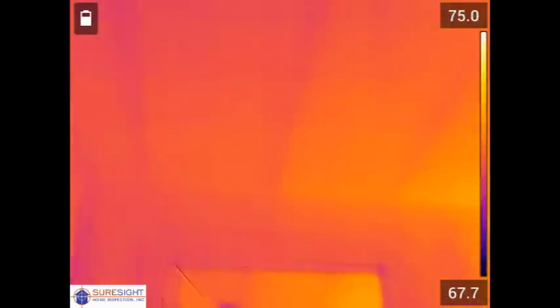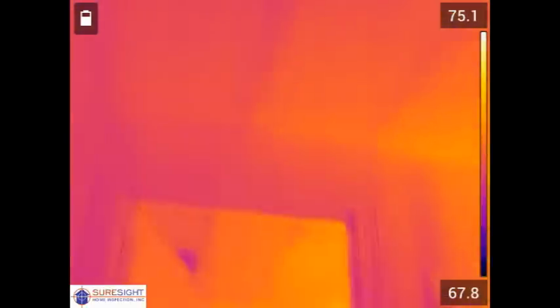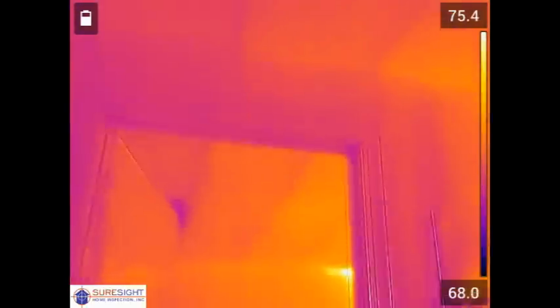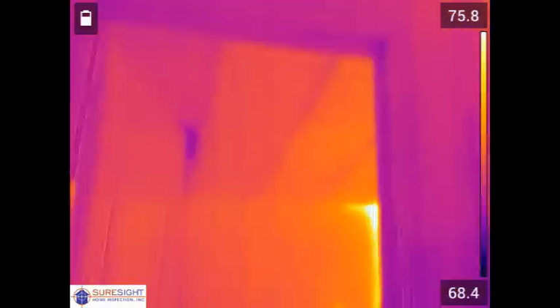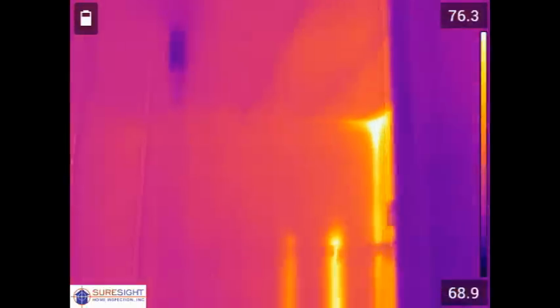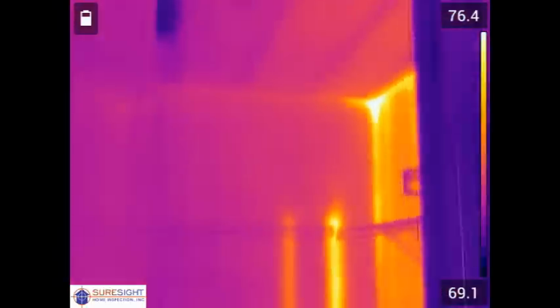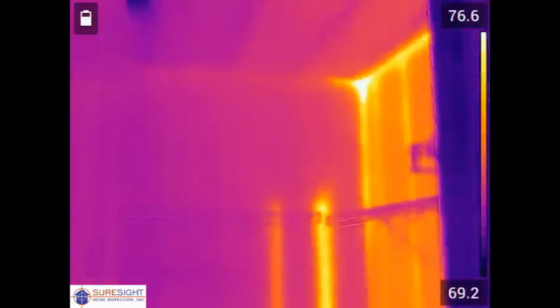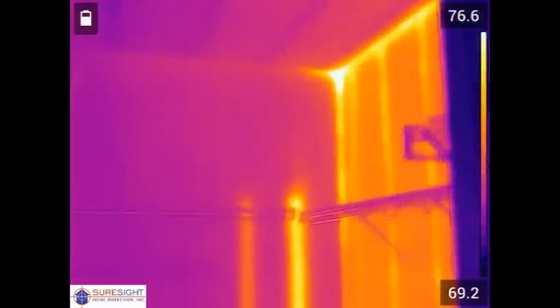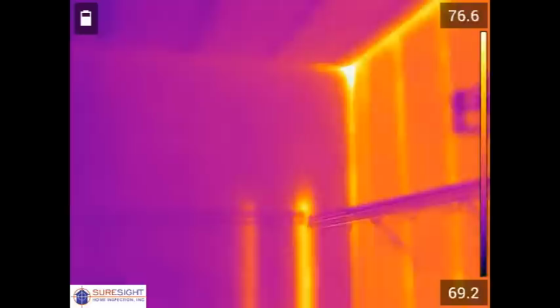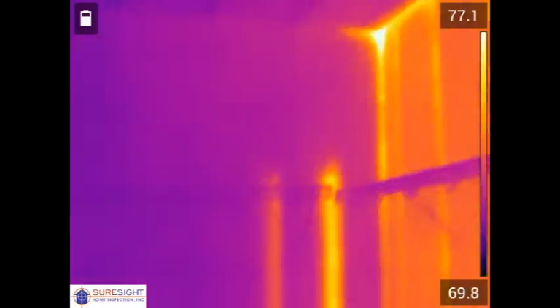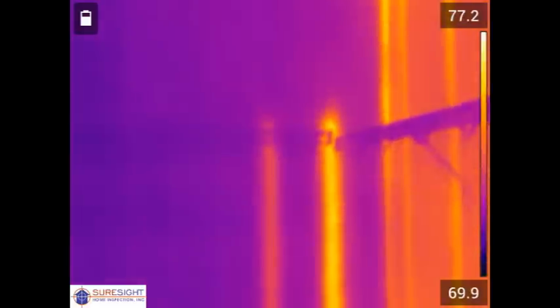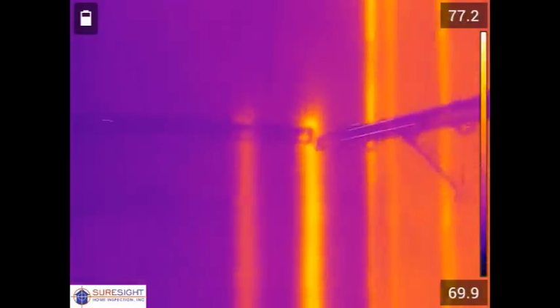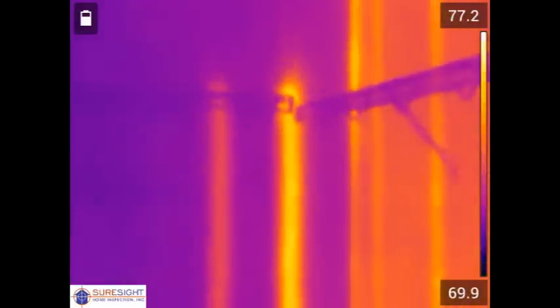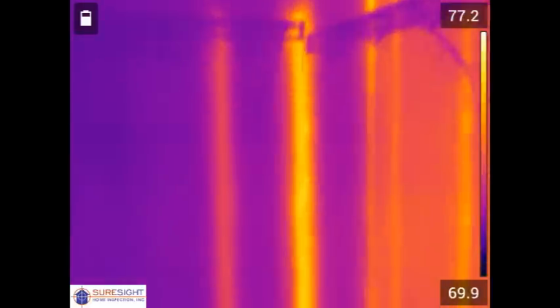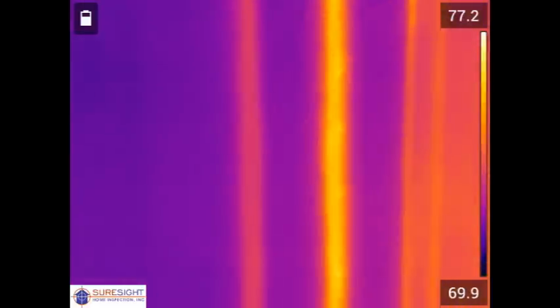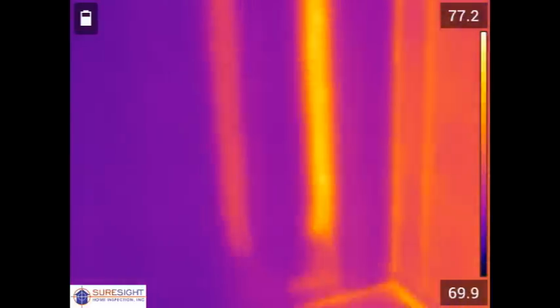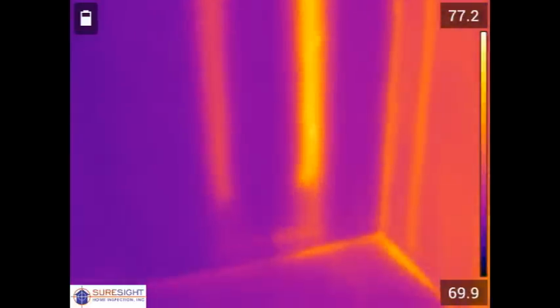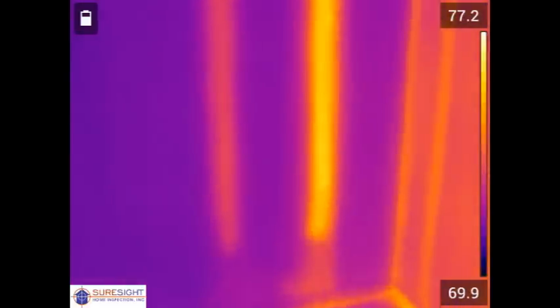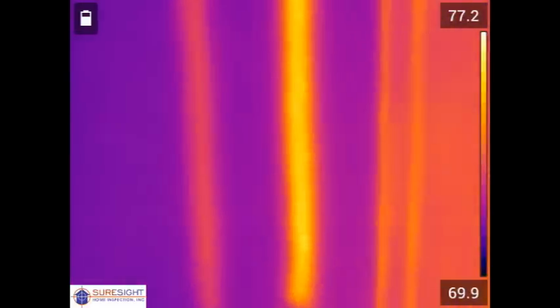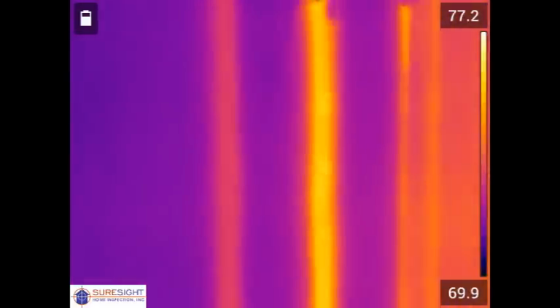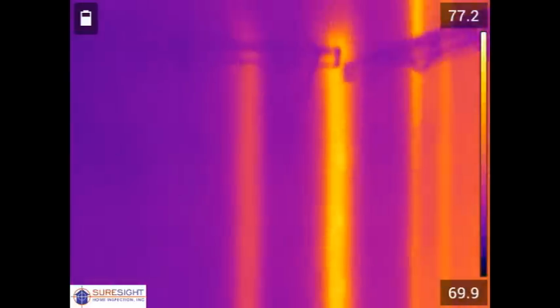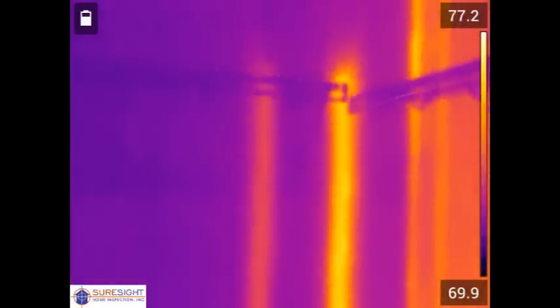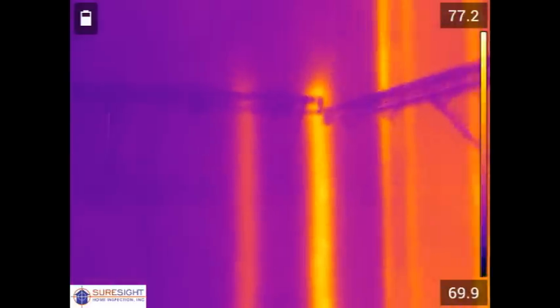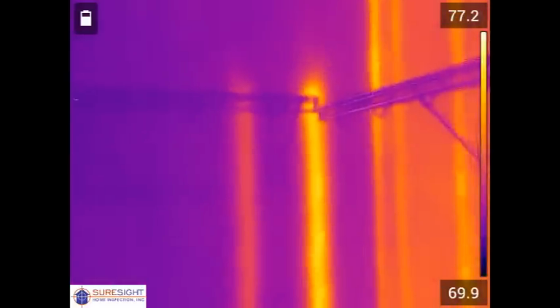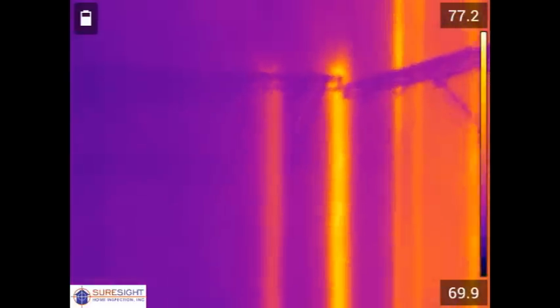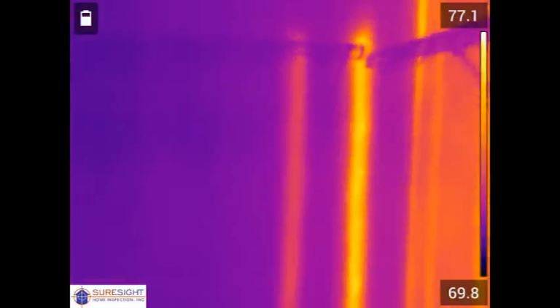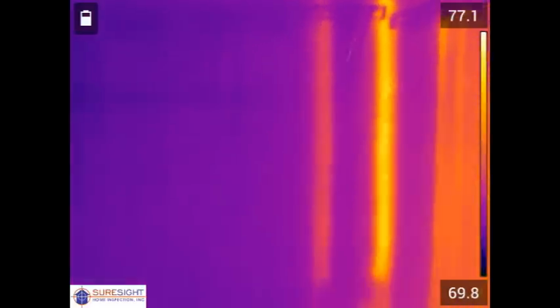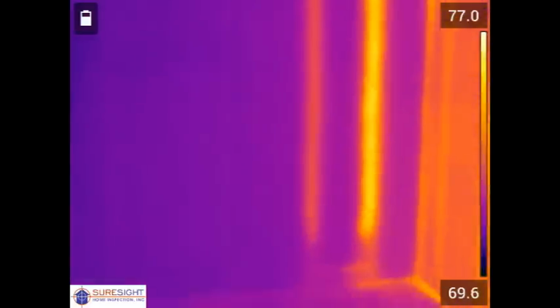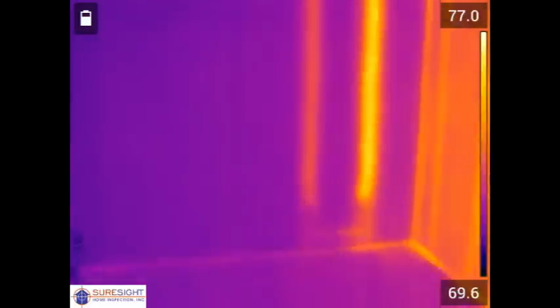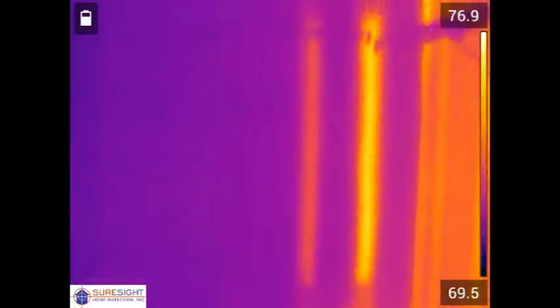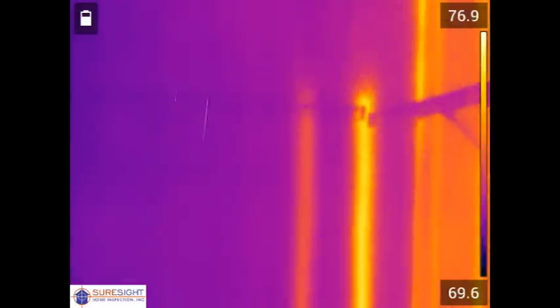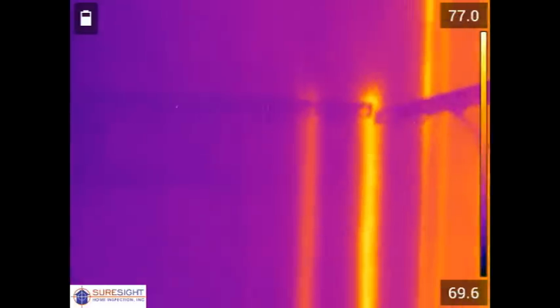The lines we're seeing here are water lines going to the water heater which is opposite this wall in the garage. No problem with this at all.